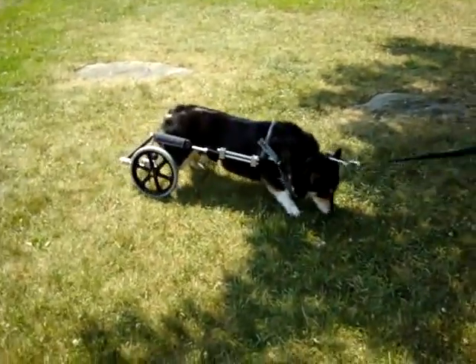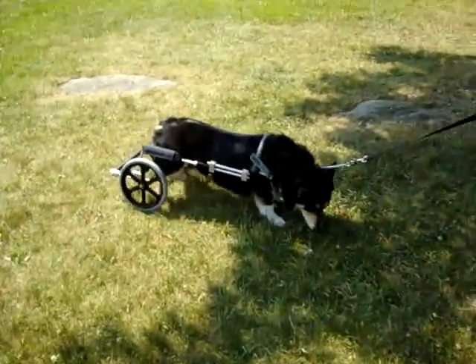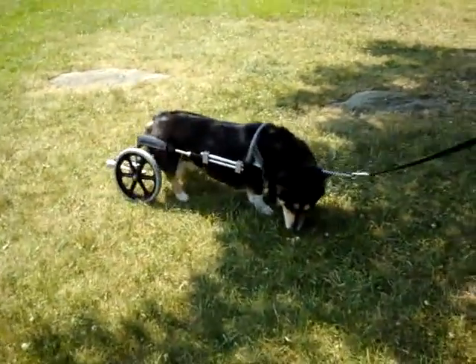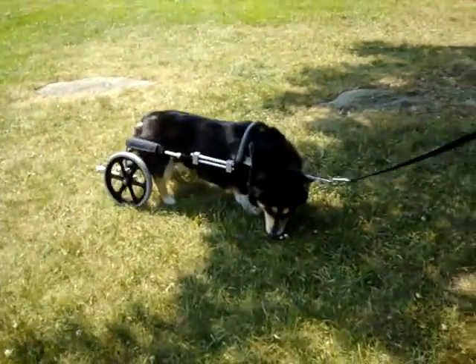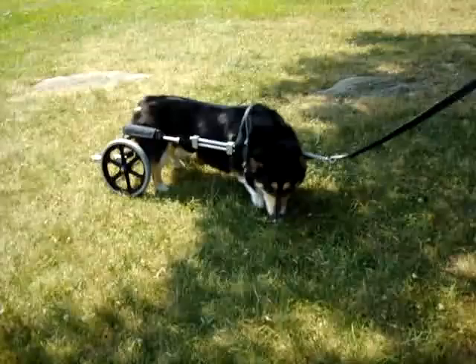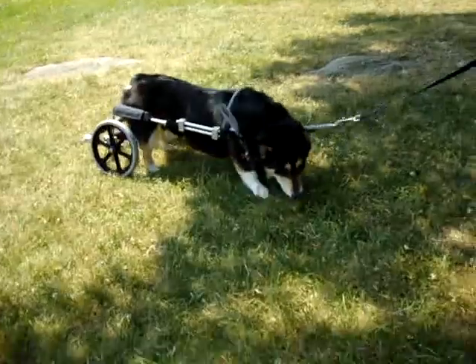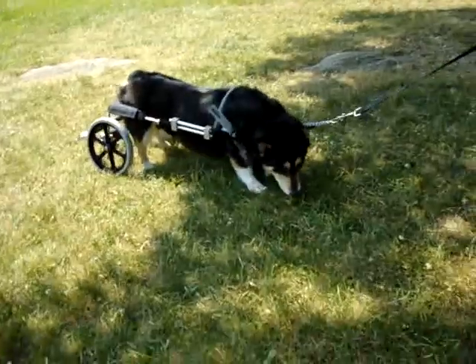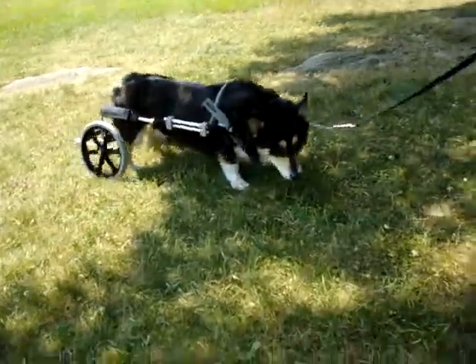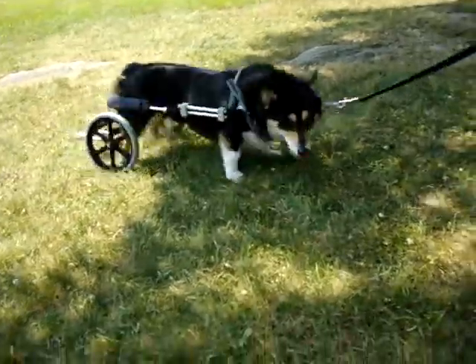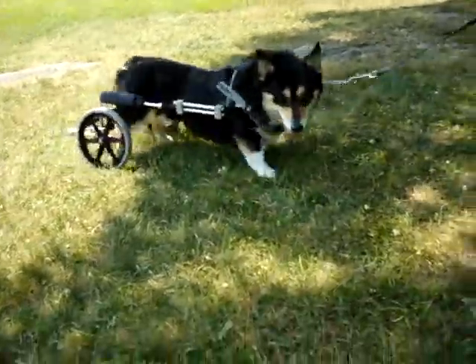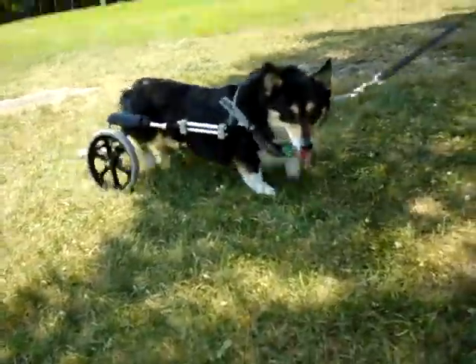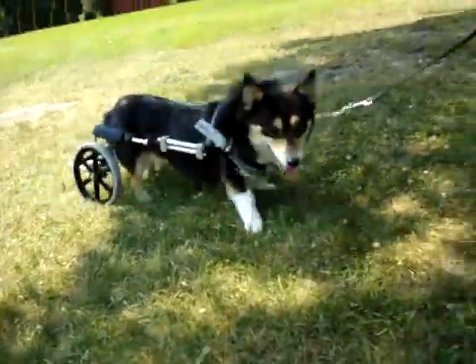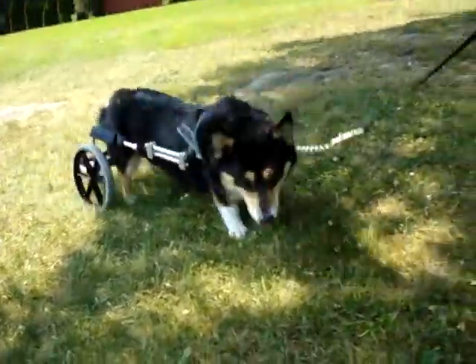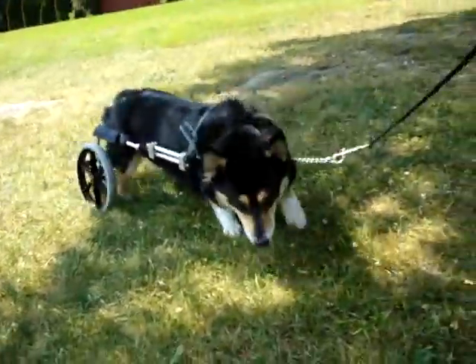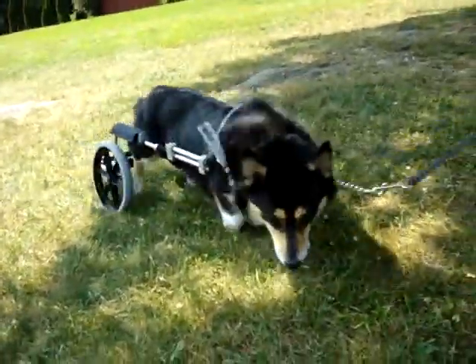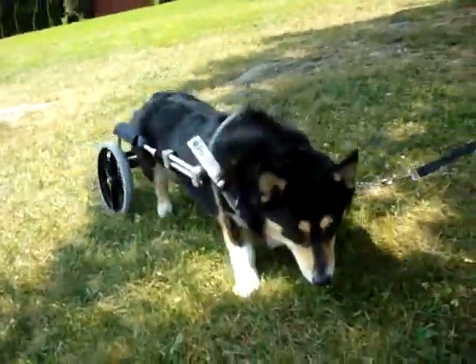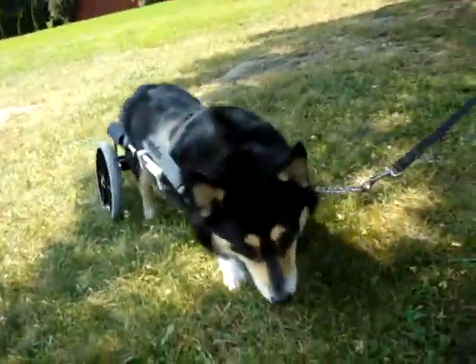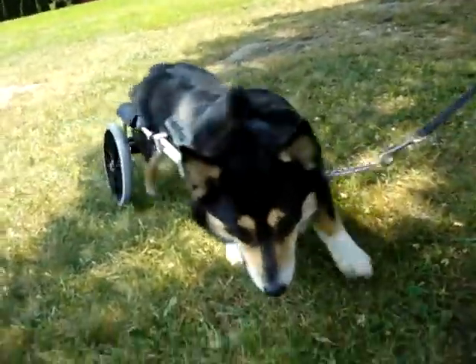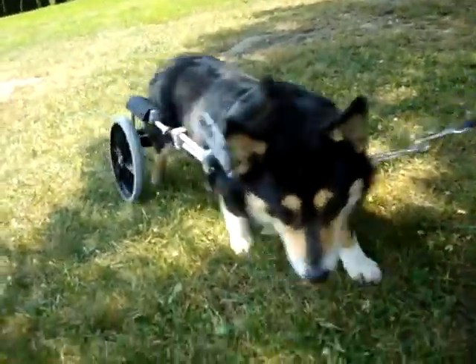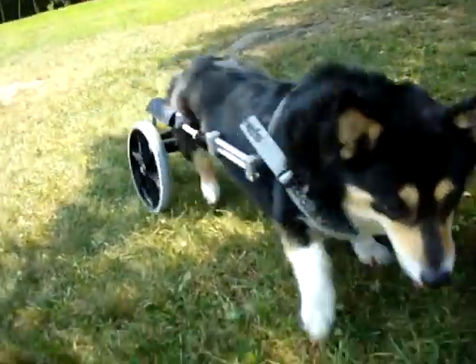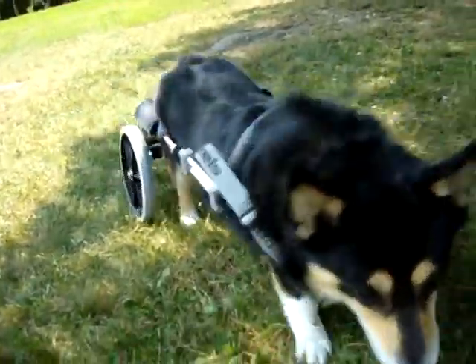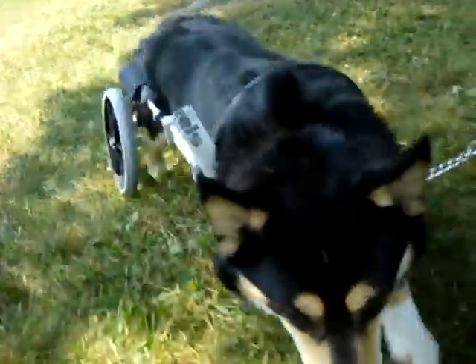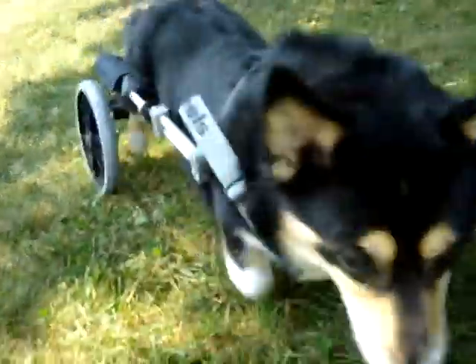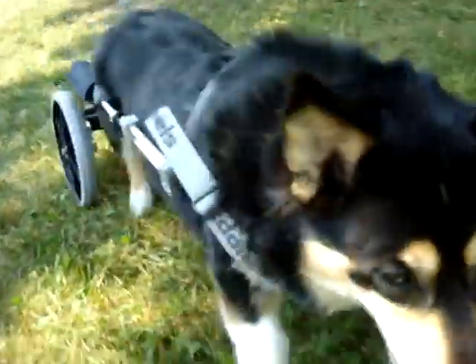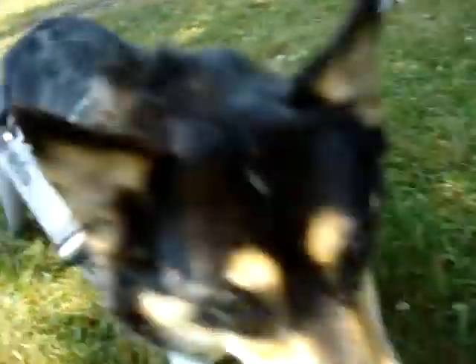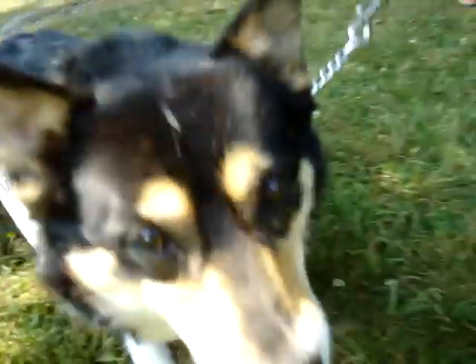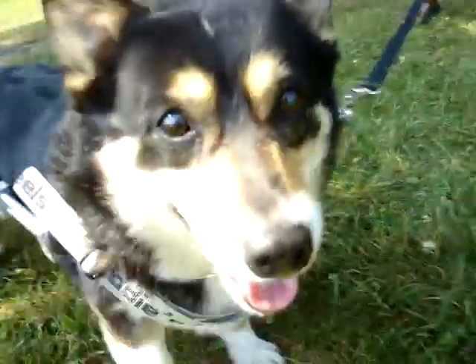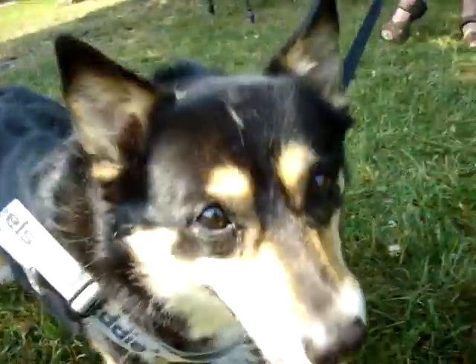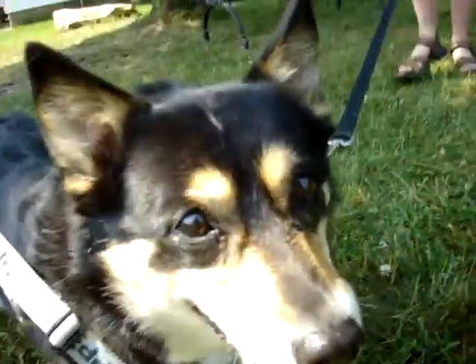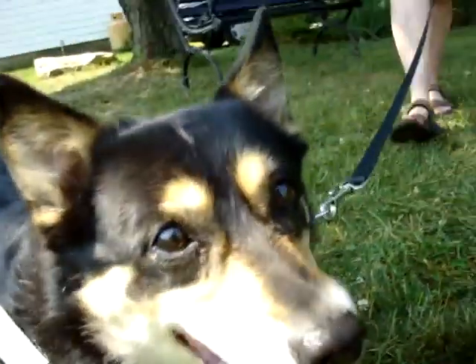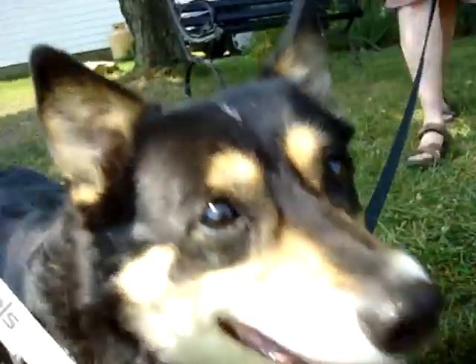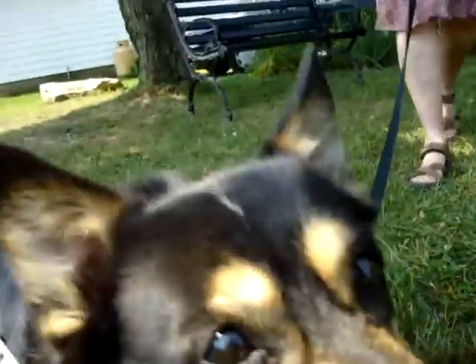She's looking good. She adjusted to the new cart immediately. What a good girl.